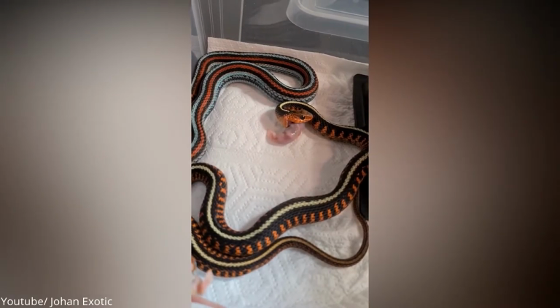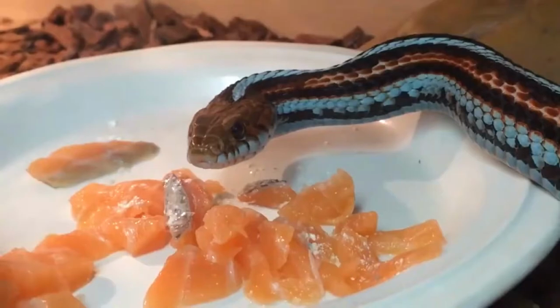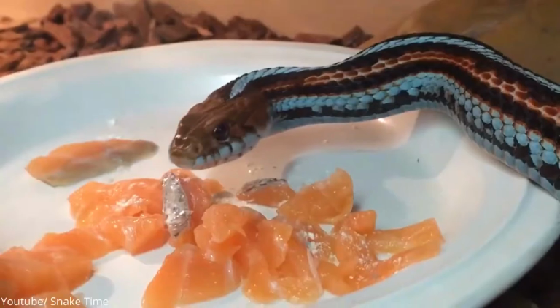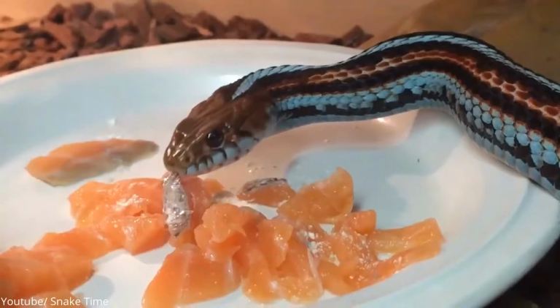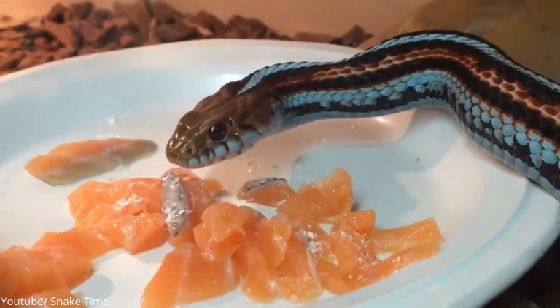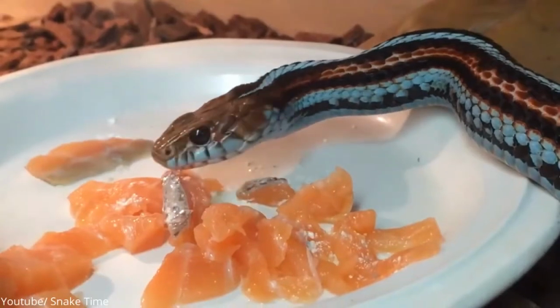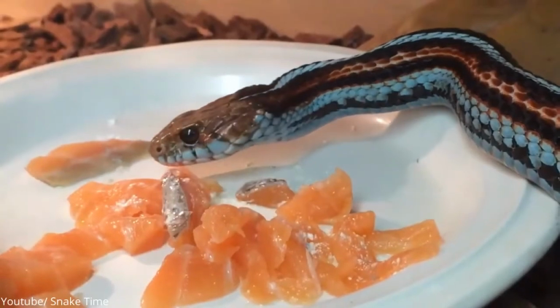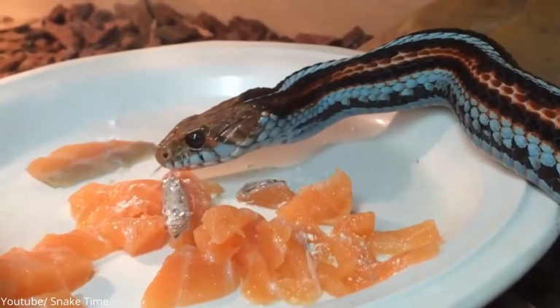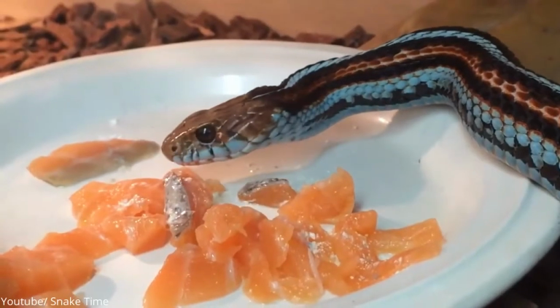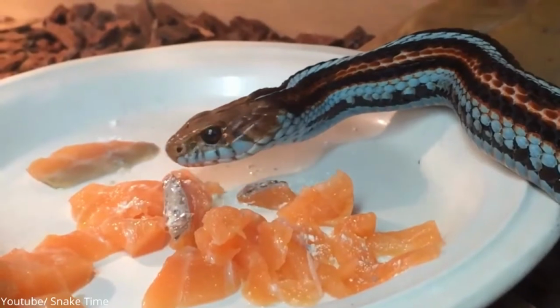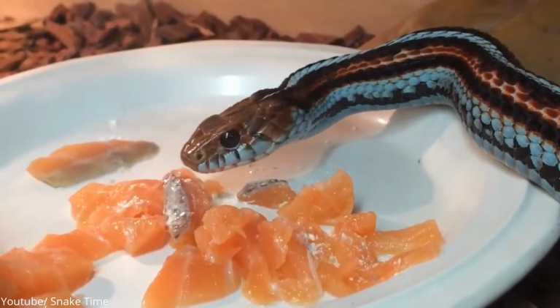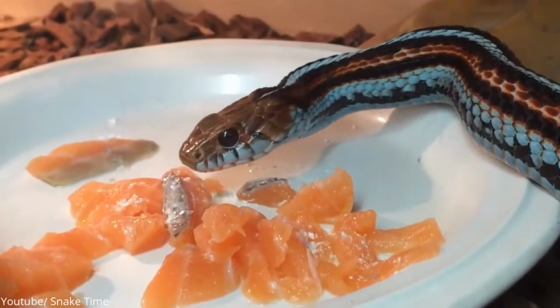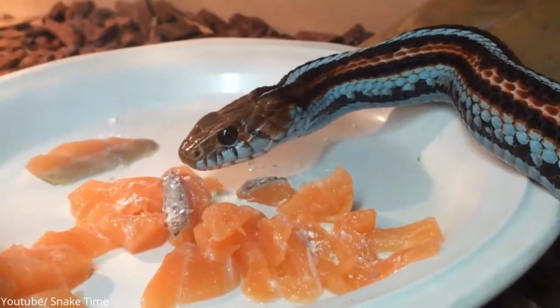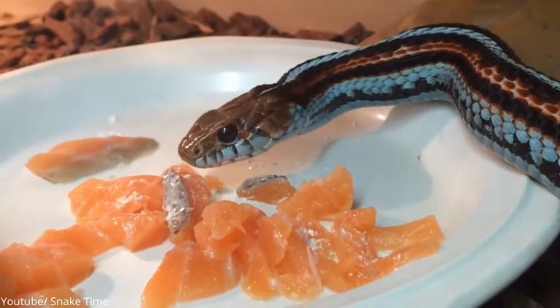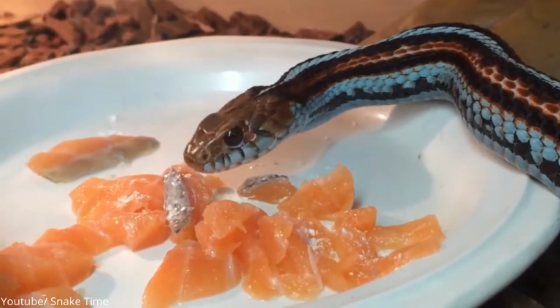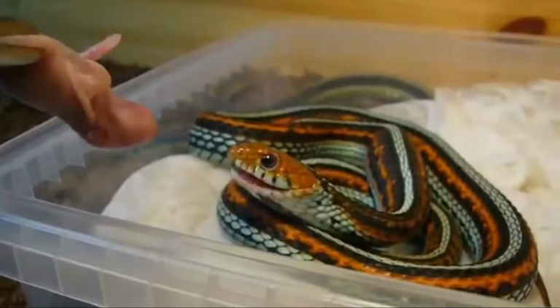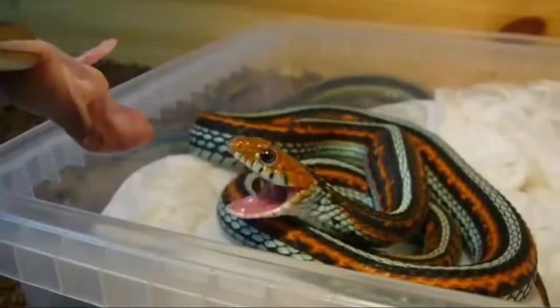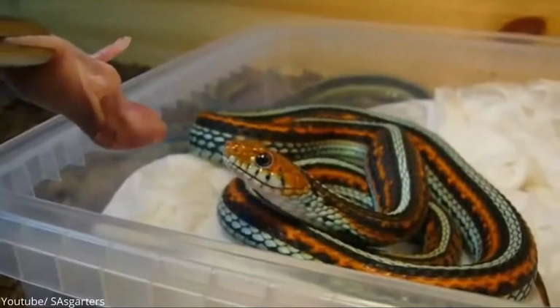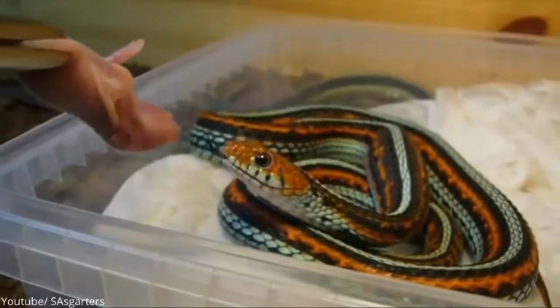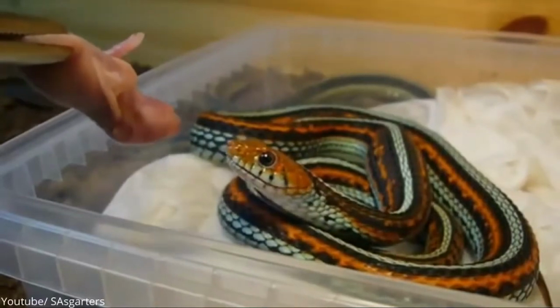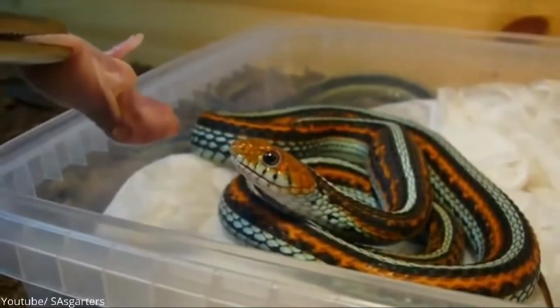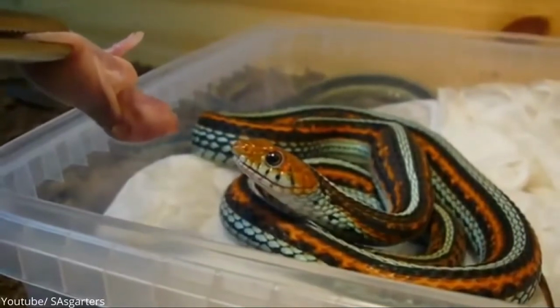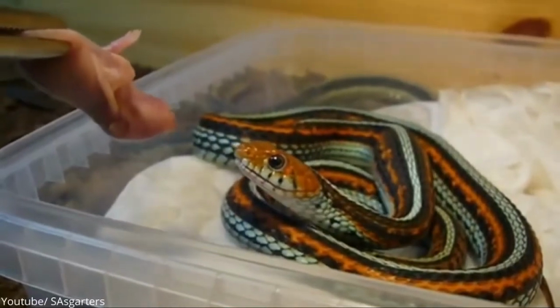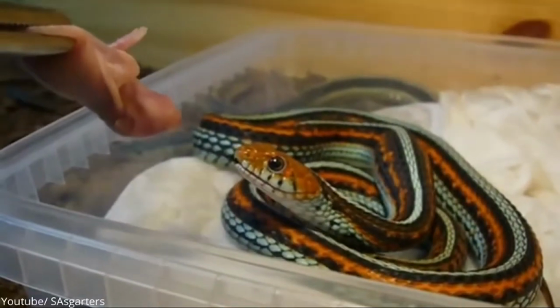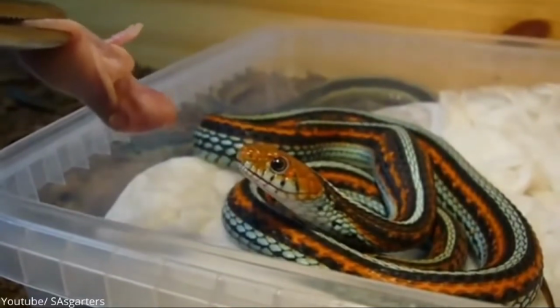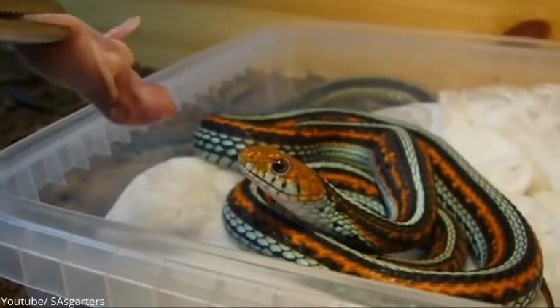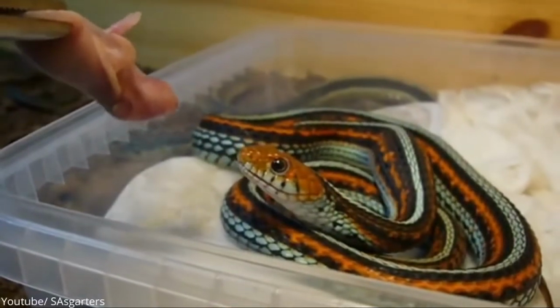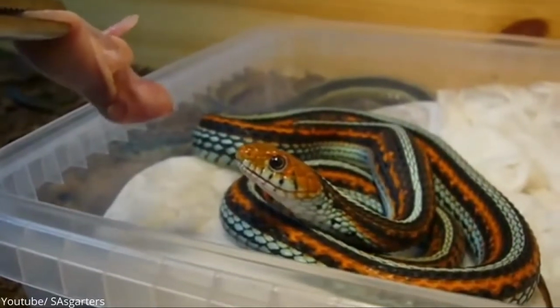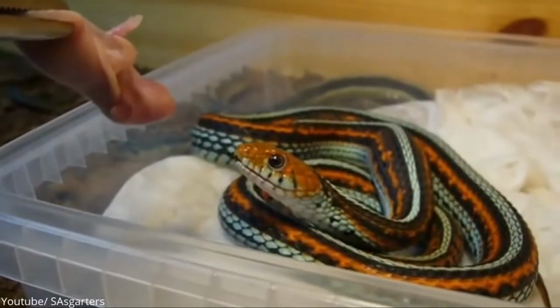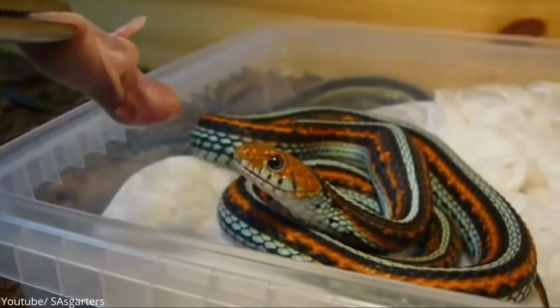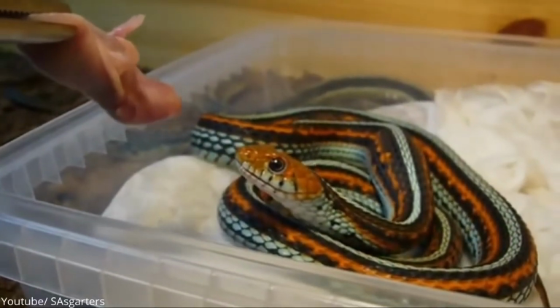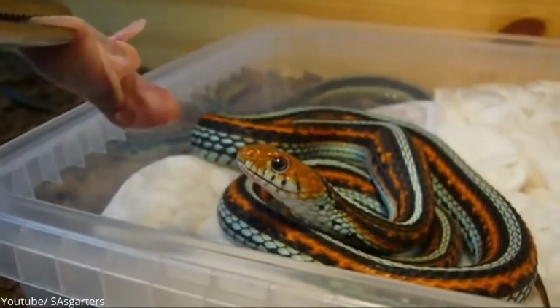They are popular as pets, not only because of their color, but also thanks to their cute, large eyes. Don't you agree?